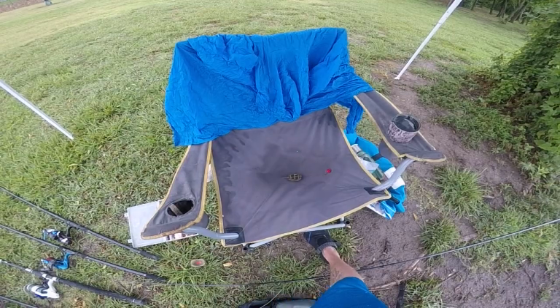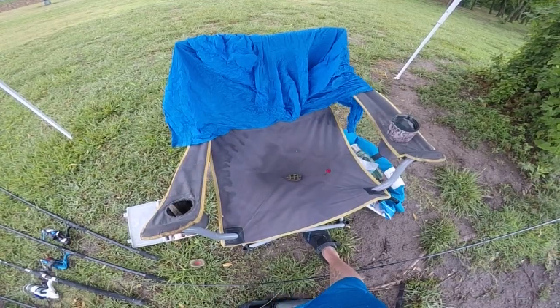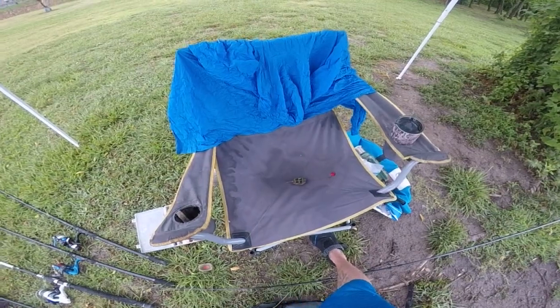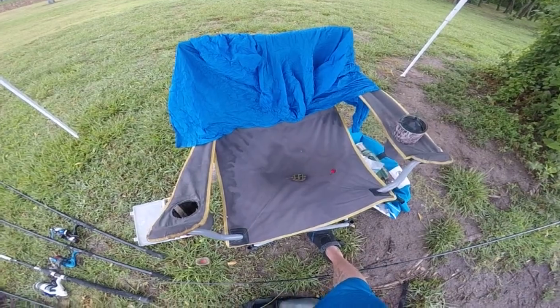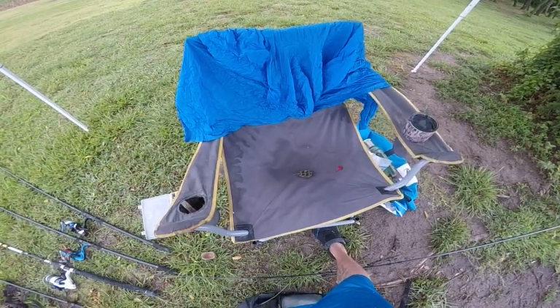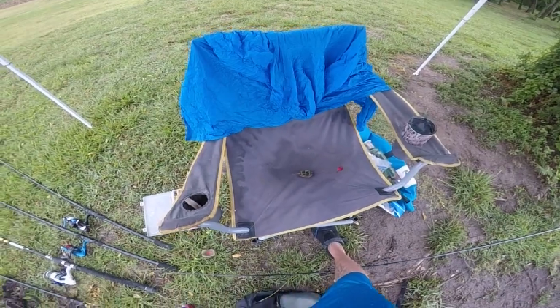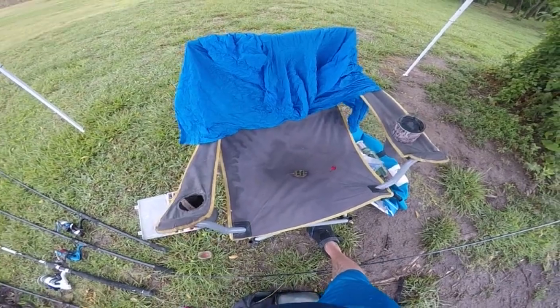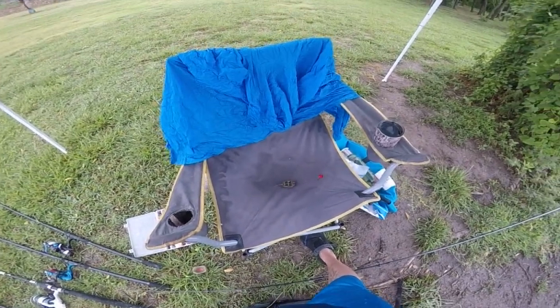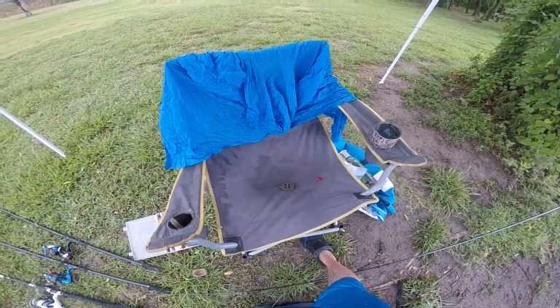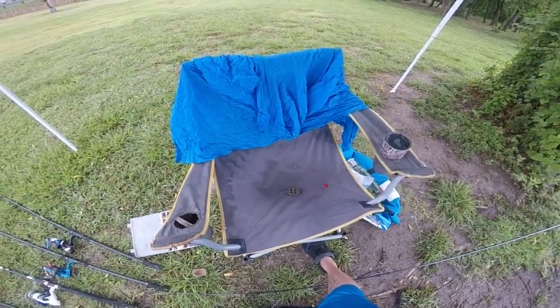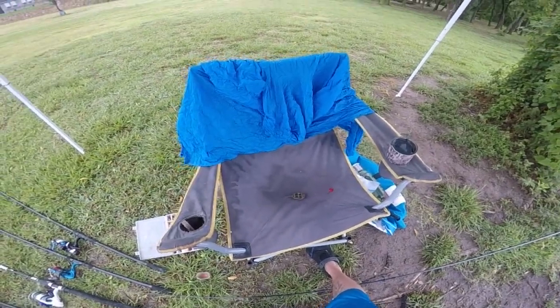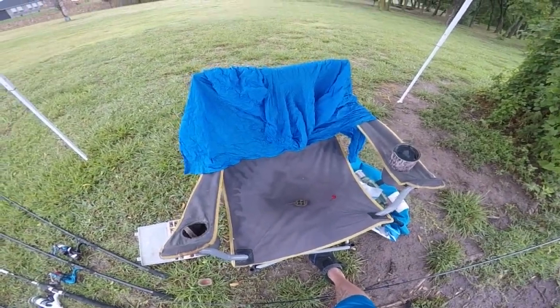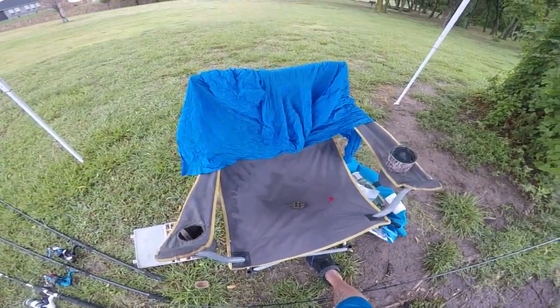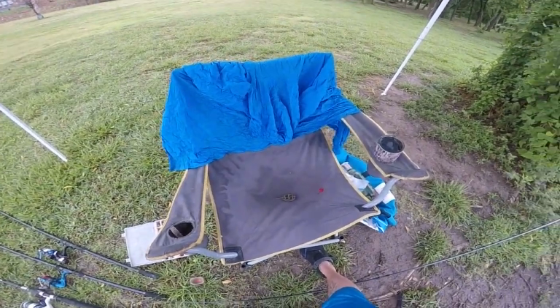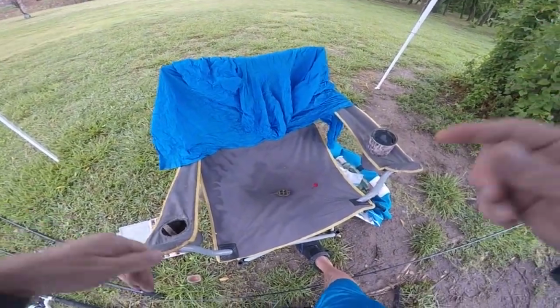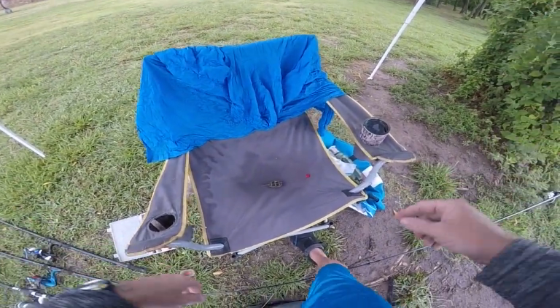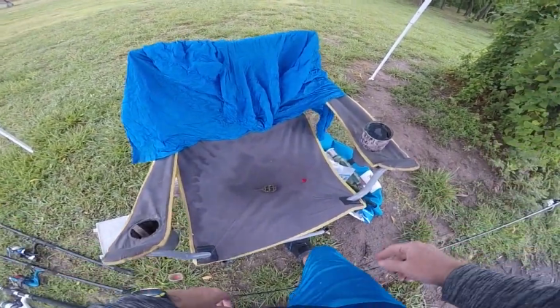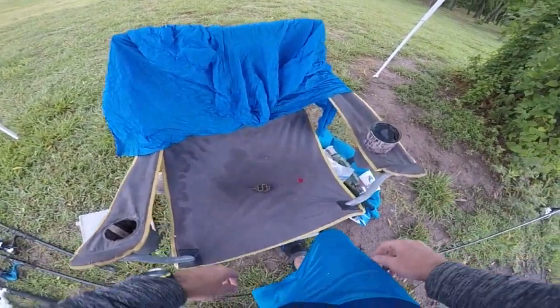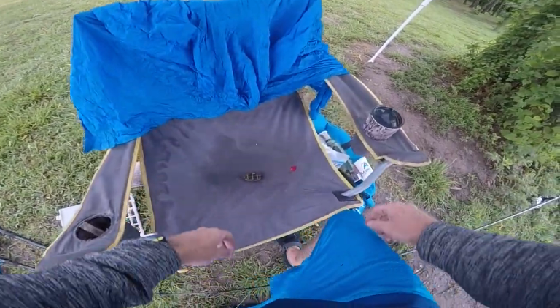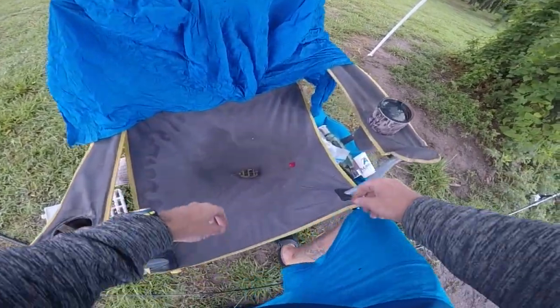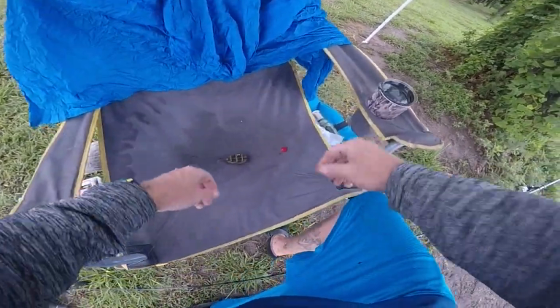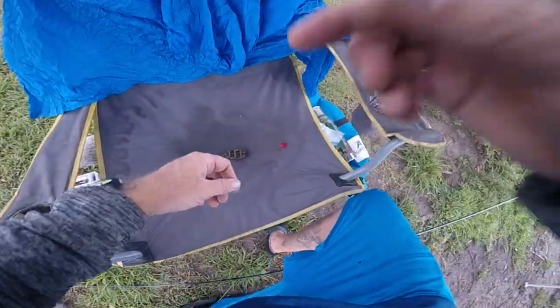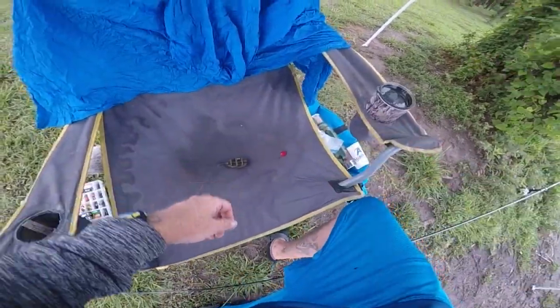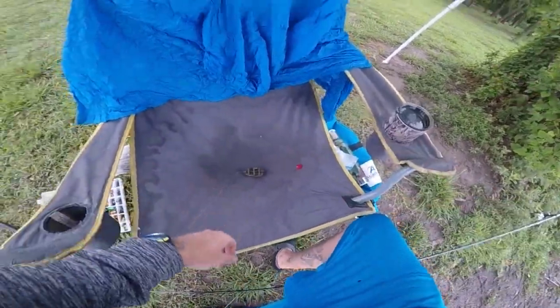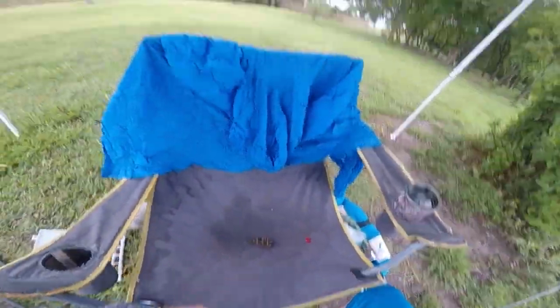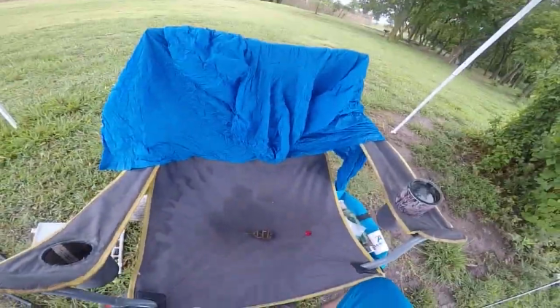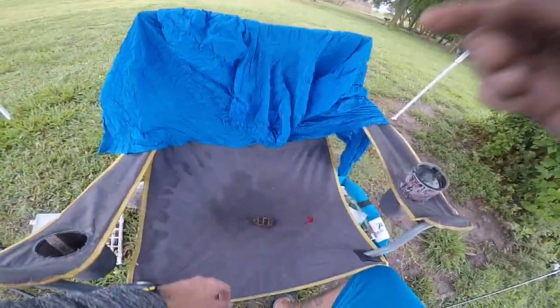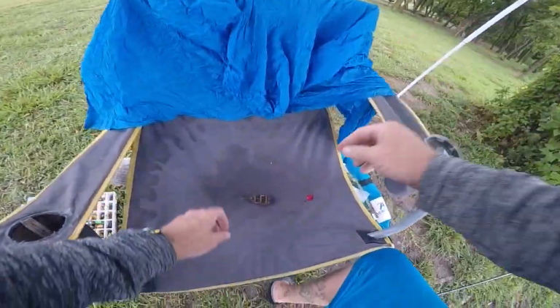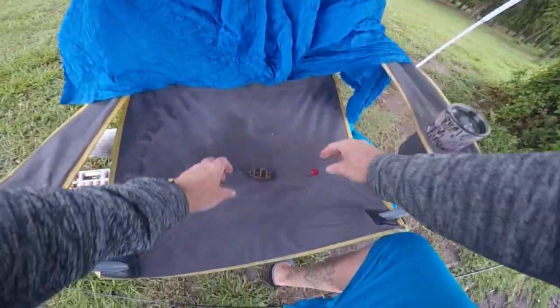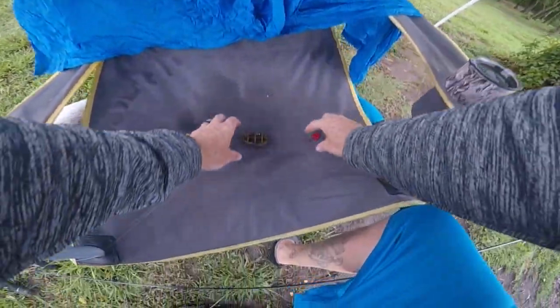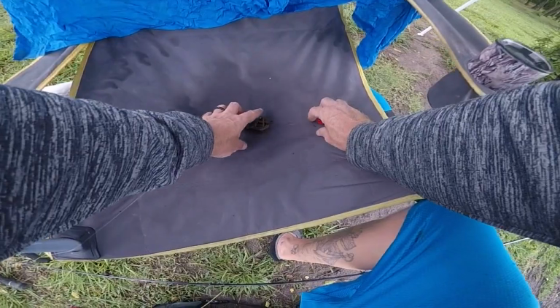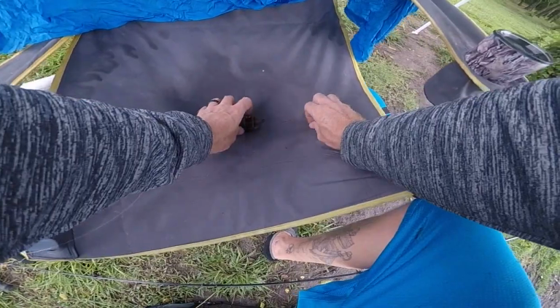Hey everybody, it's Robert from Brokemore and Fishing. I just want to show you all some of my setups.